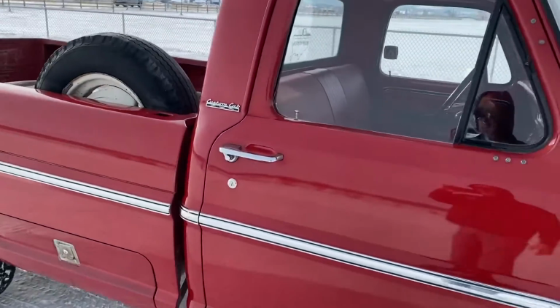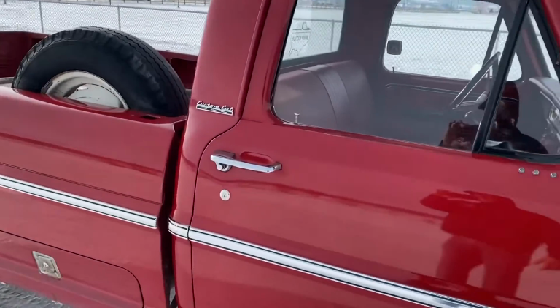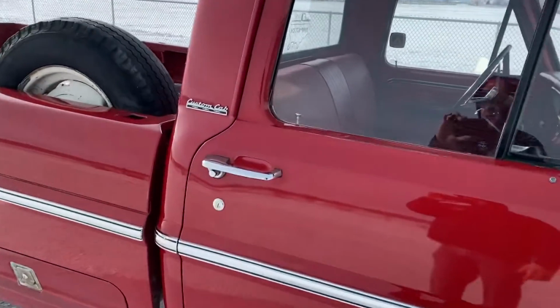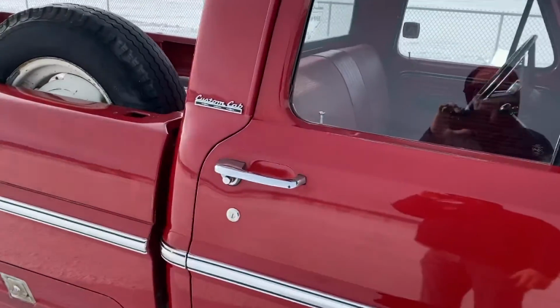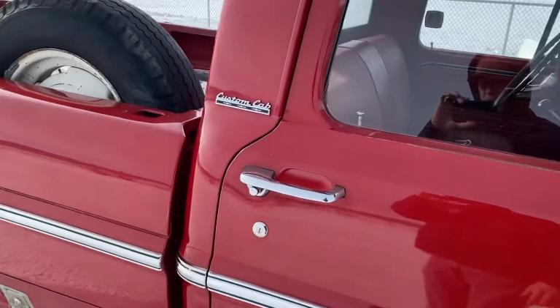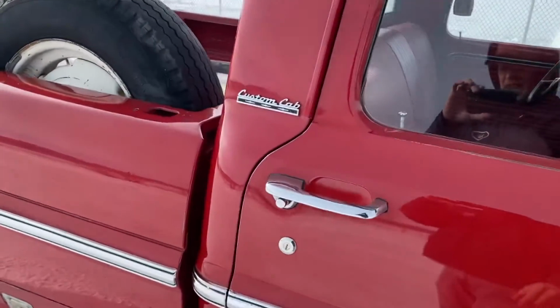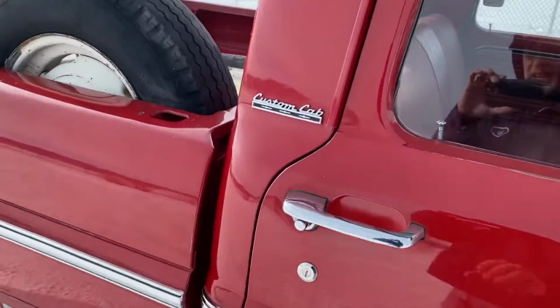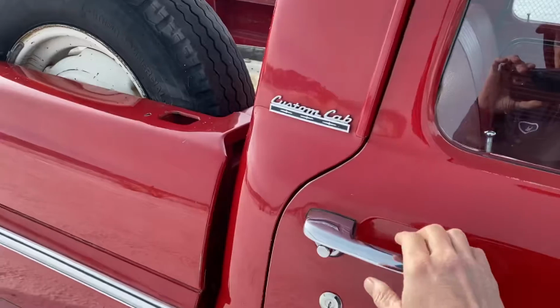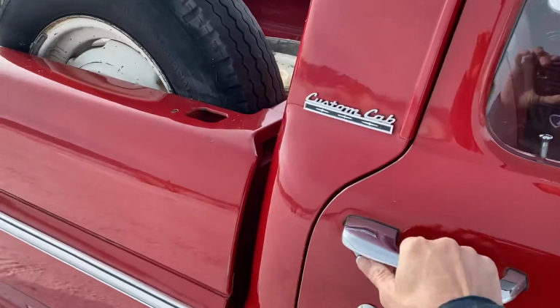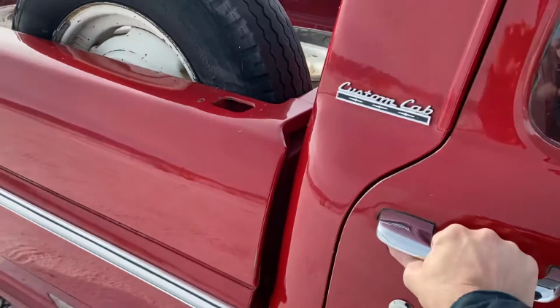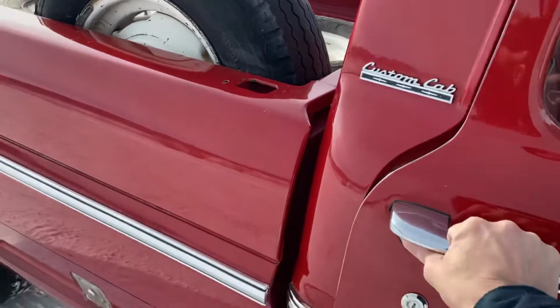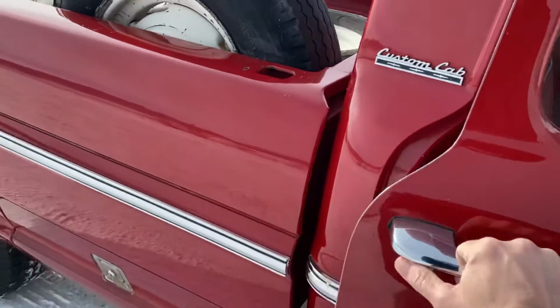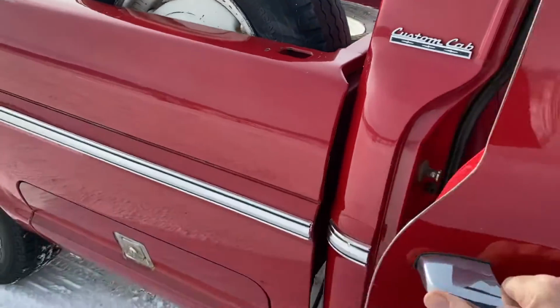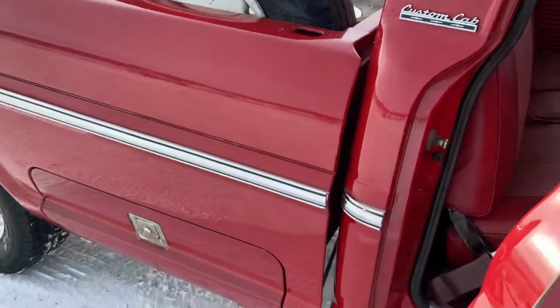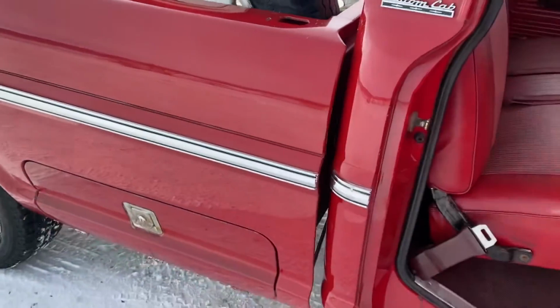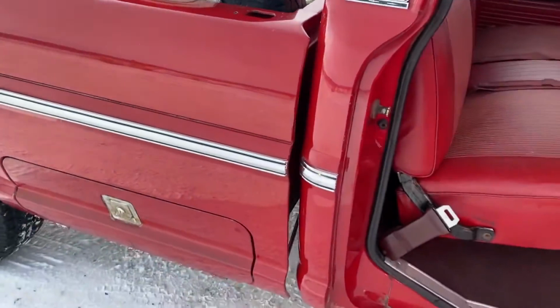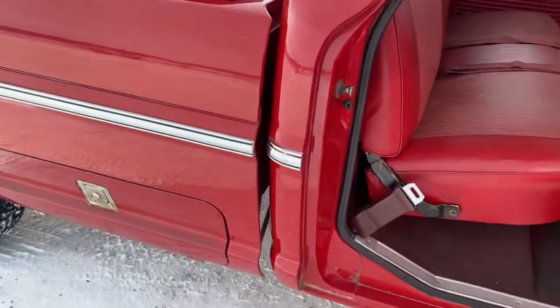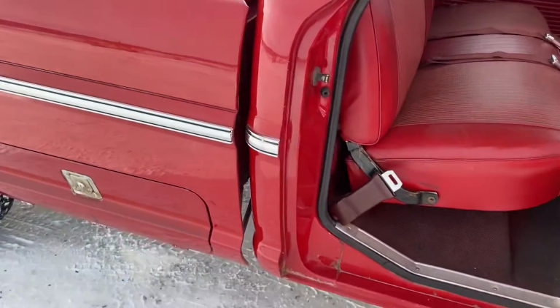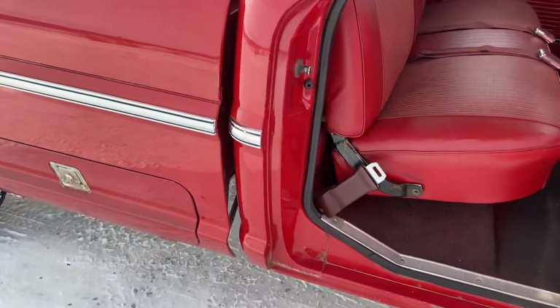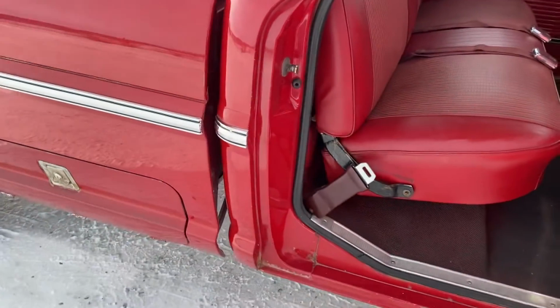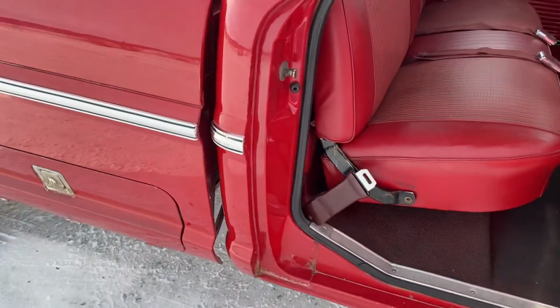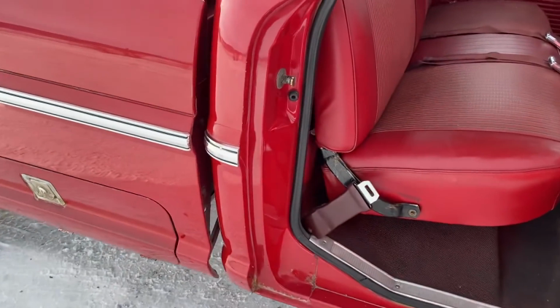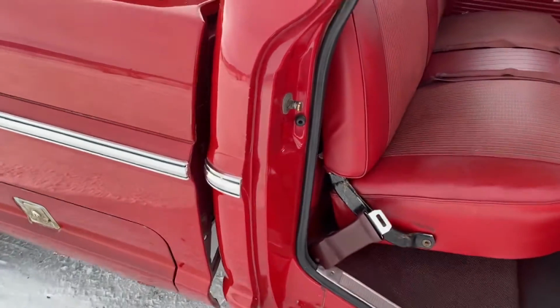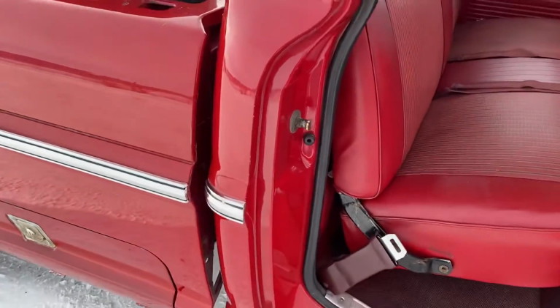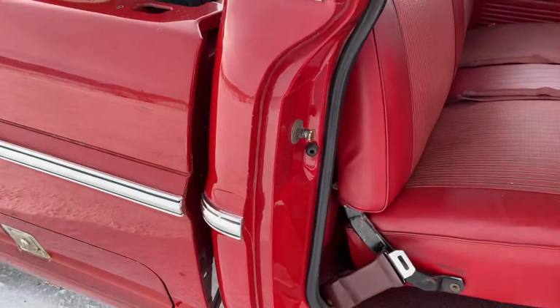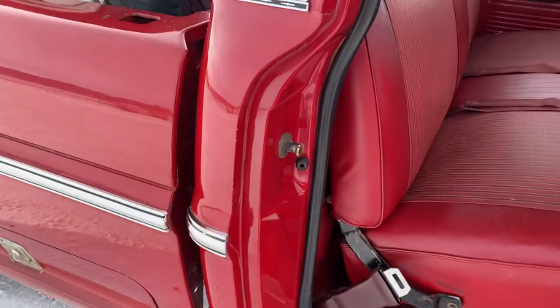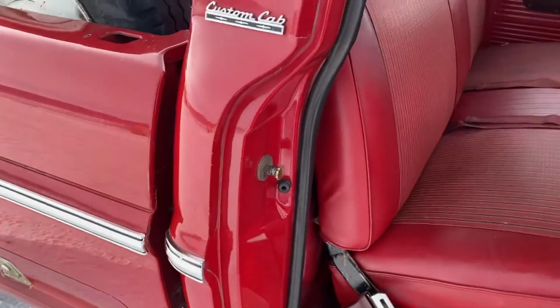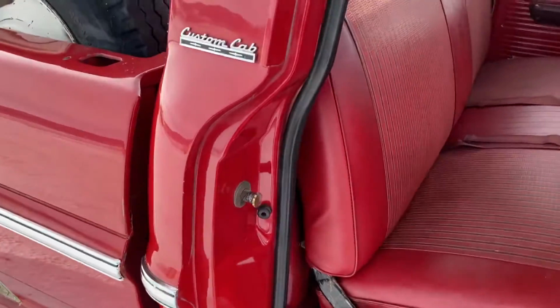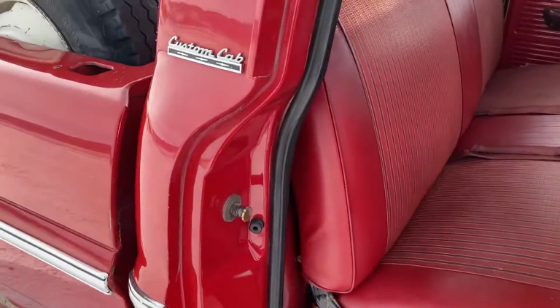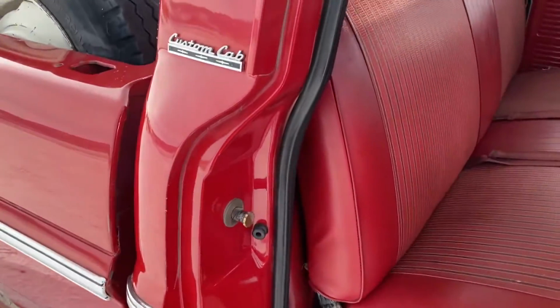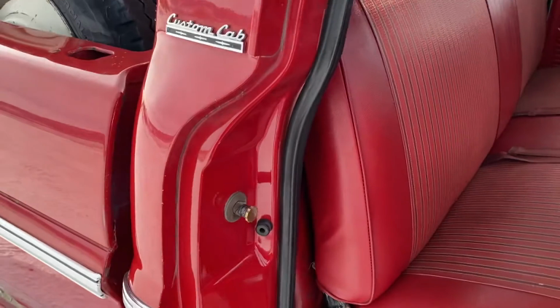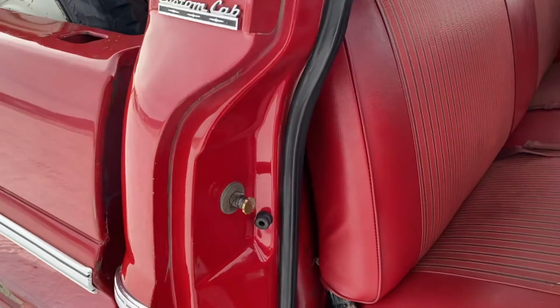Another thing I really like — it's just really neat opening up the doors and seeing how clean these door jams are.